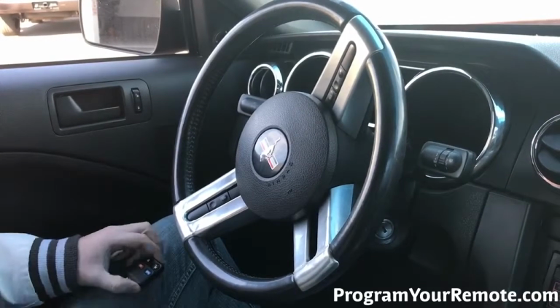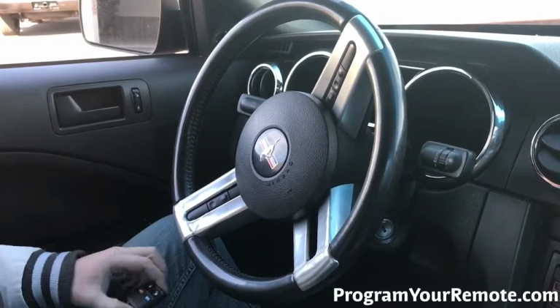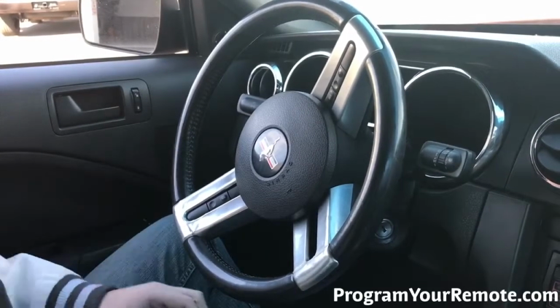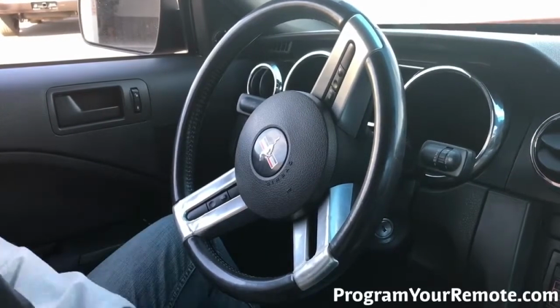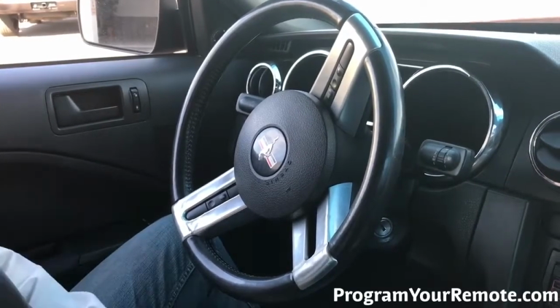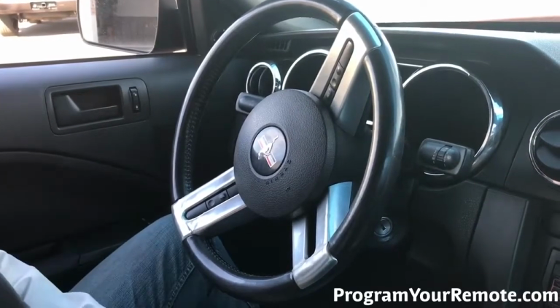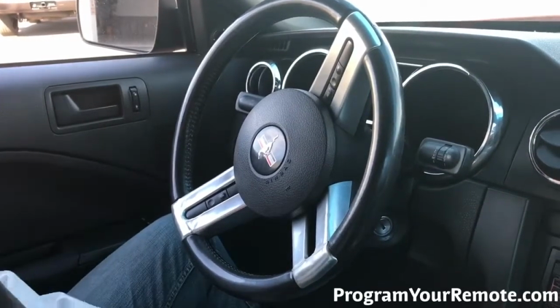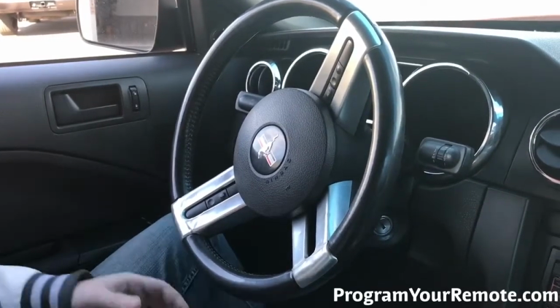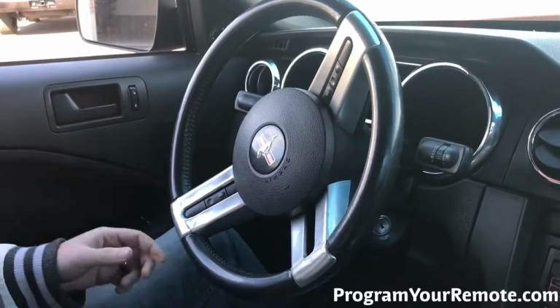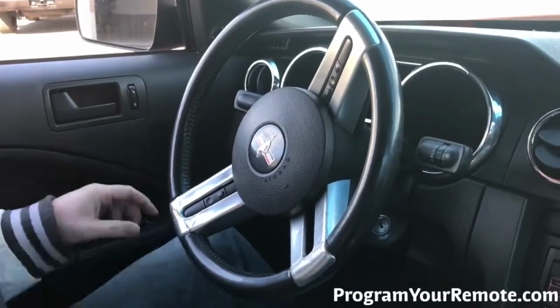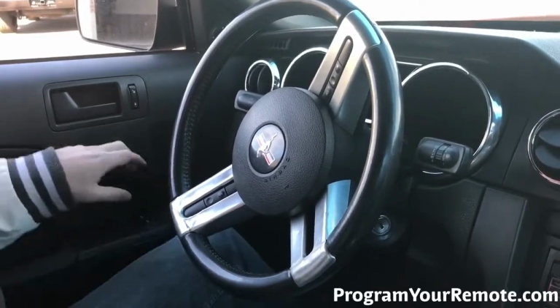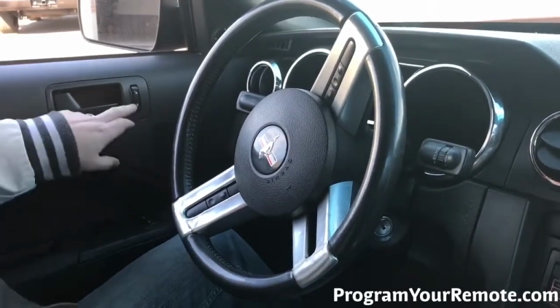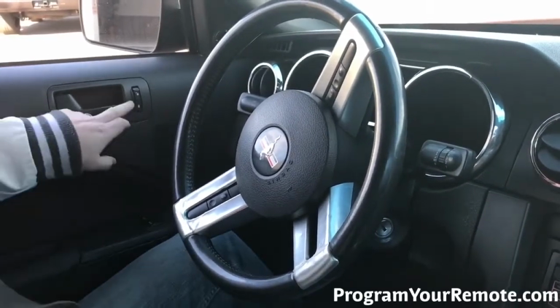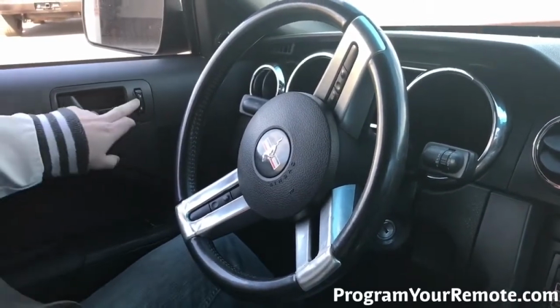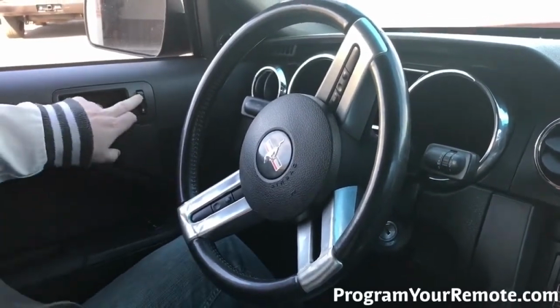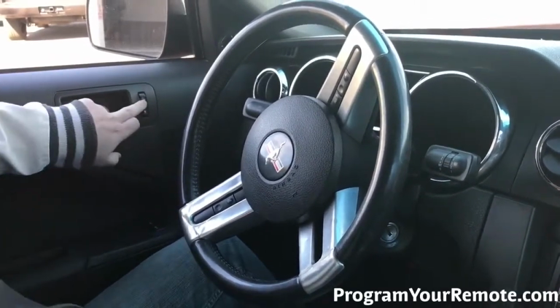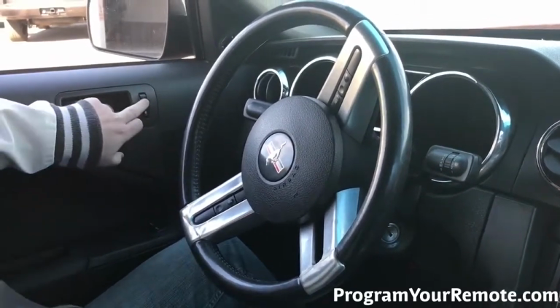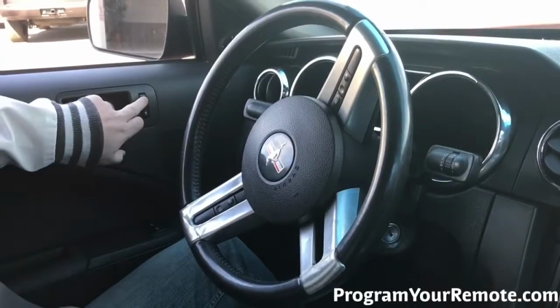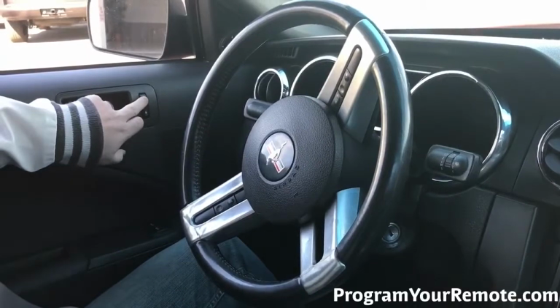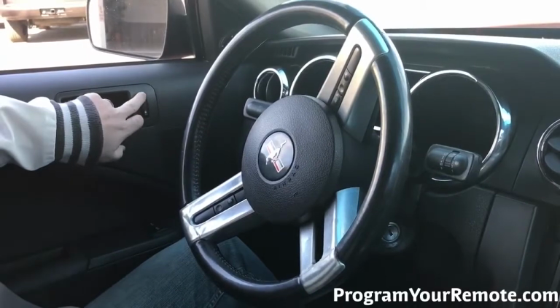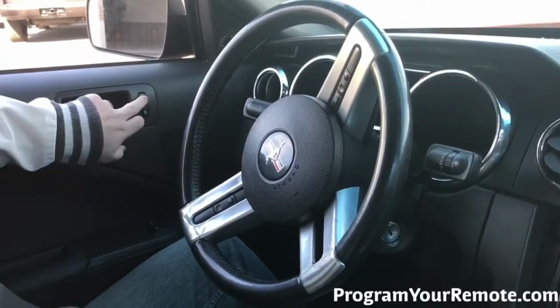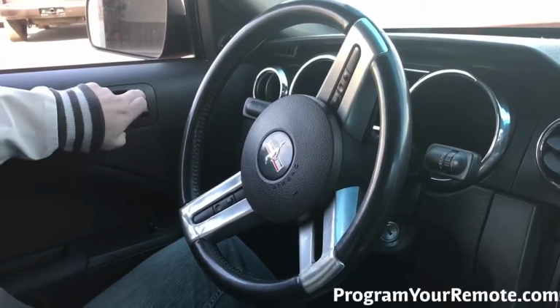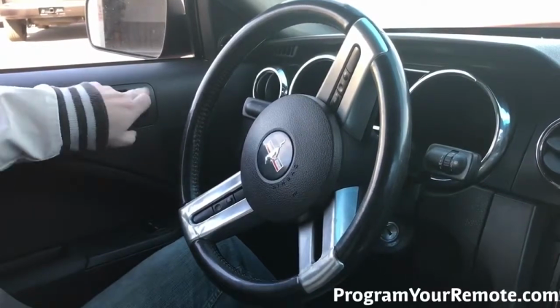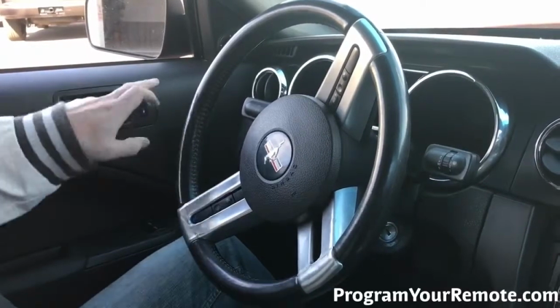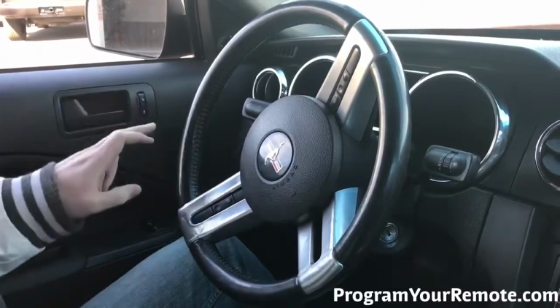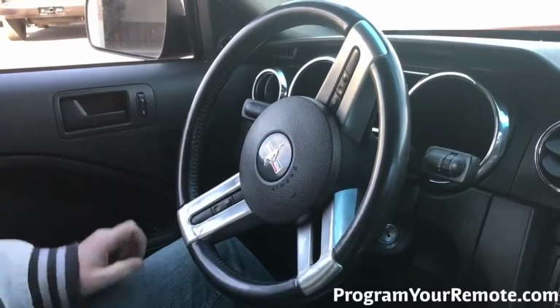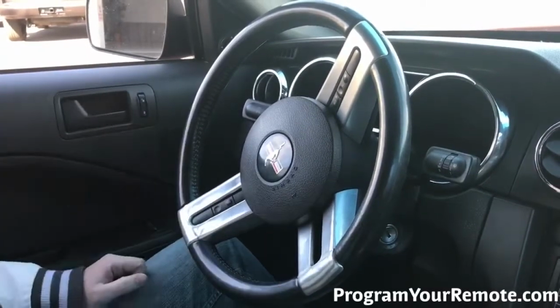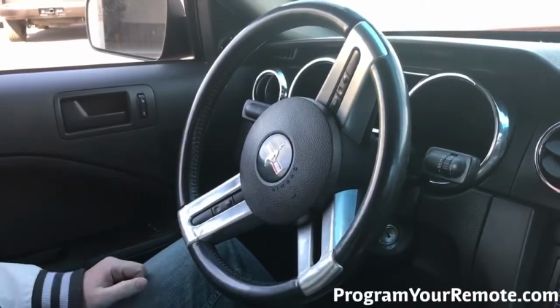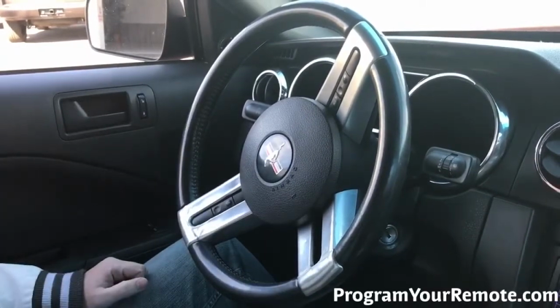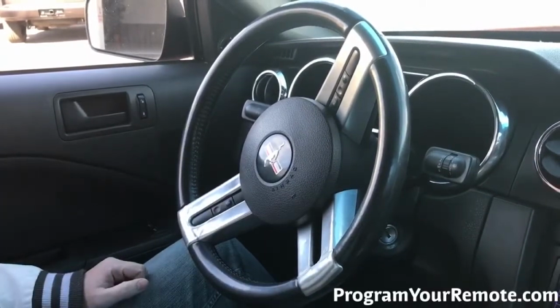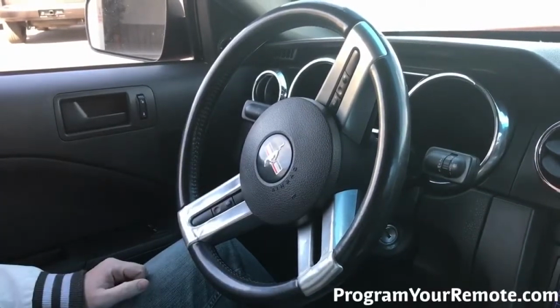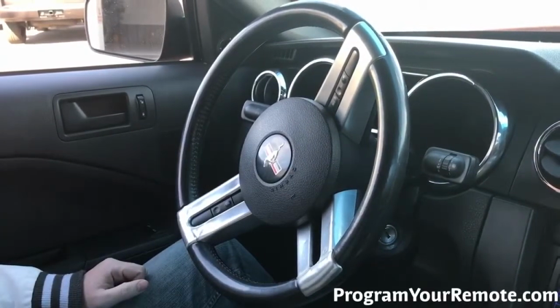The first thing you want to do when we get in the car is we're going to hit the unlock button. Make sure all the doors are unlocked.